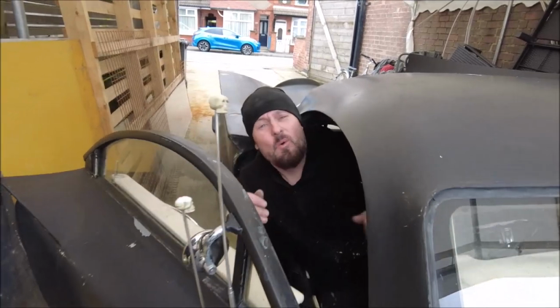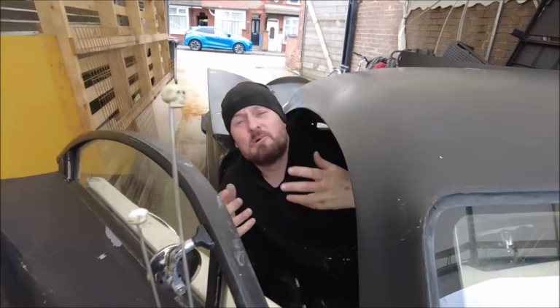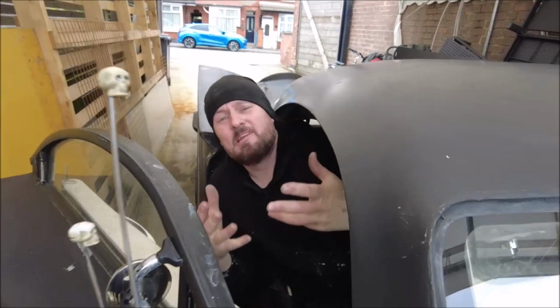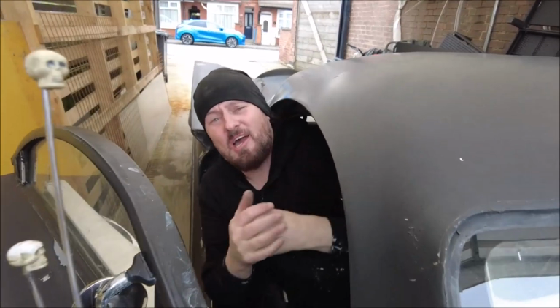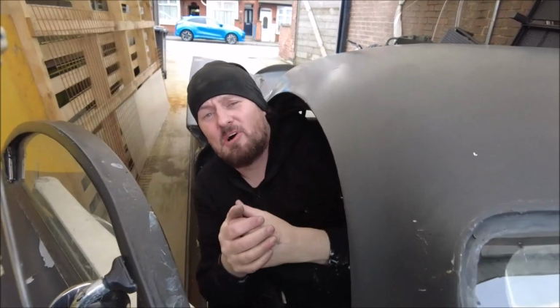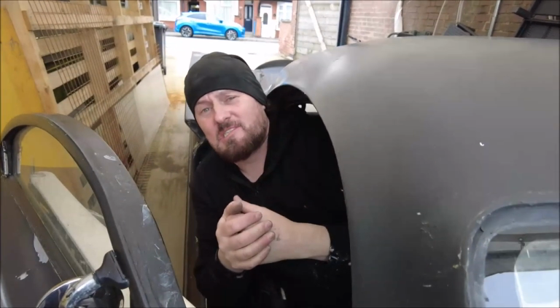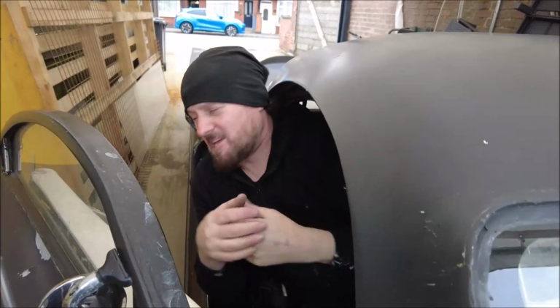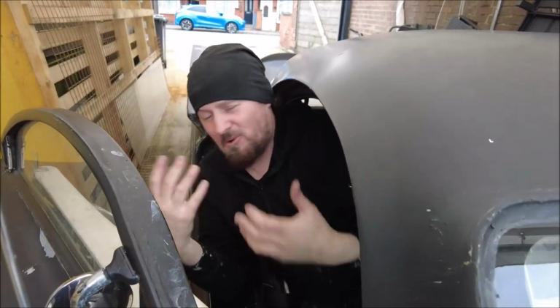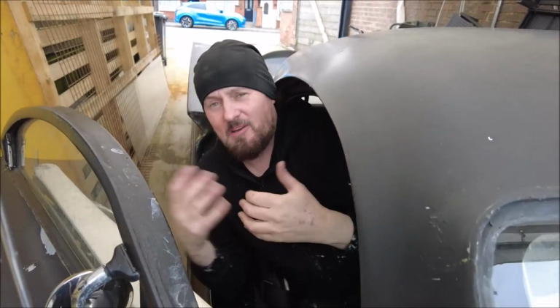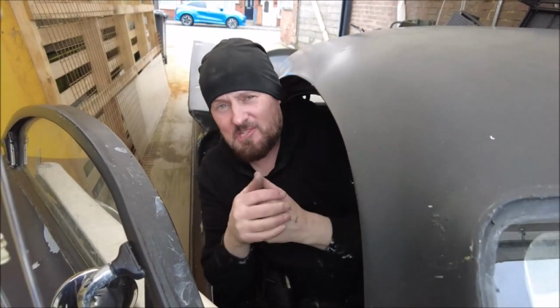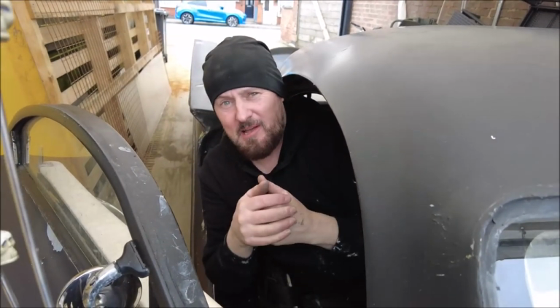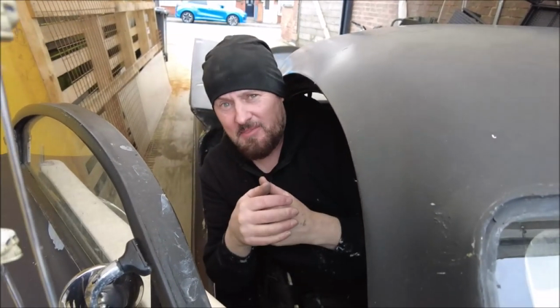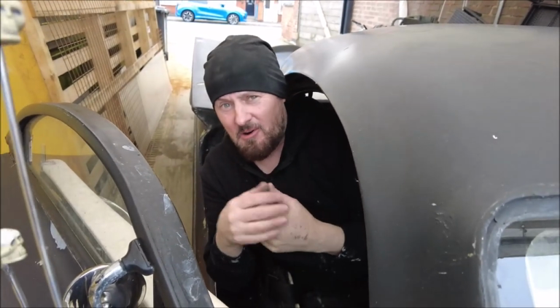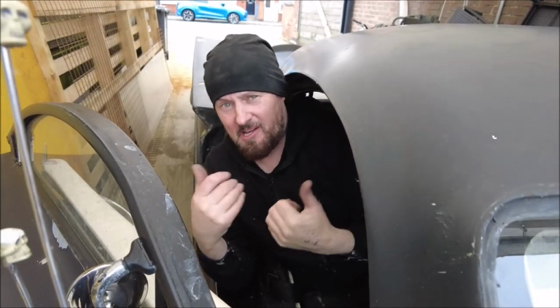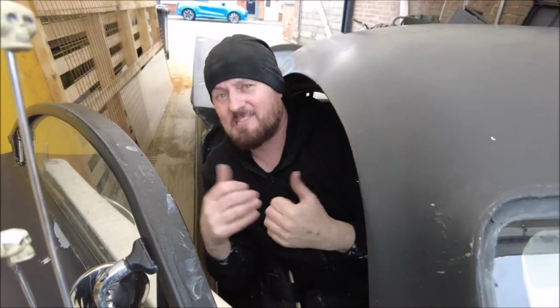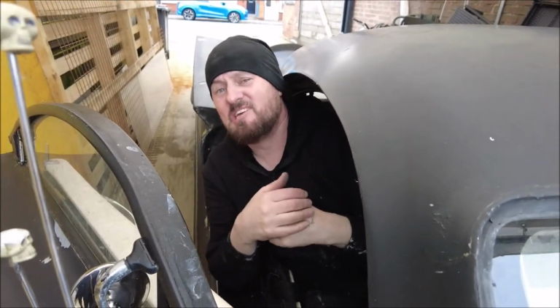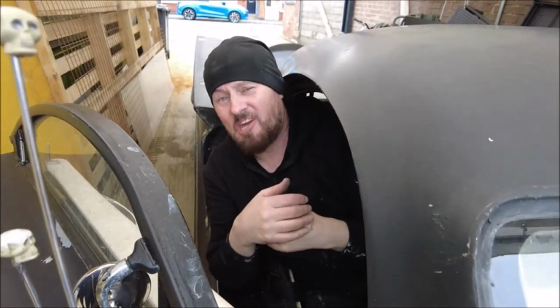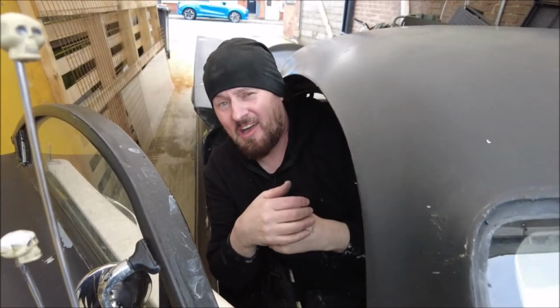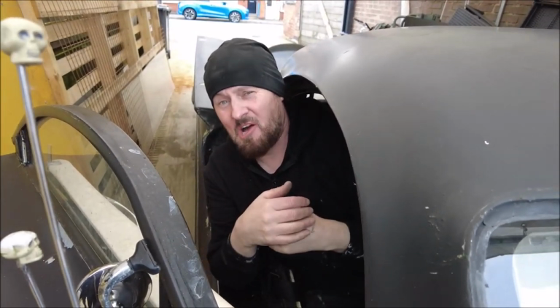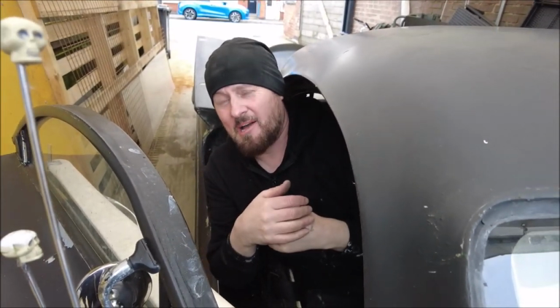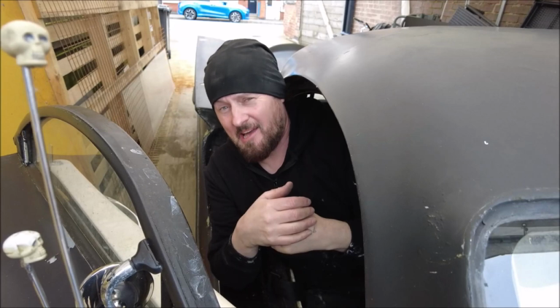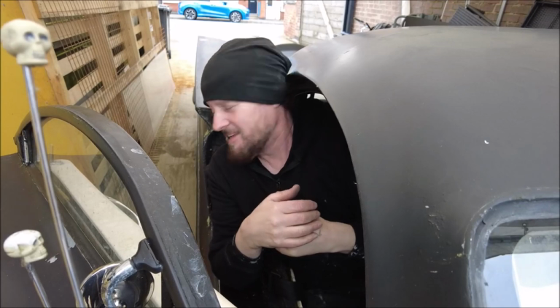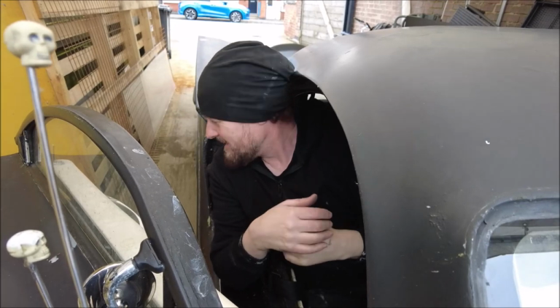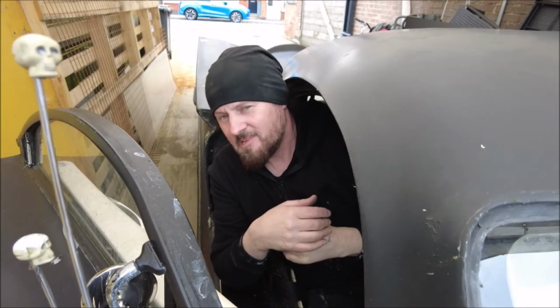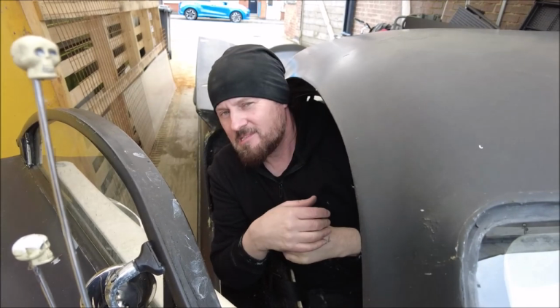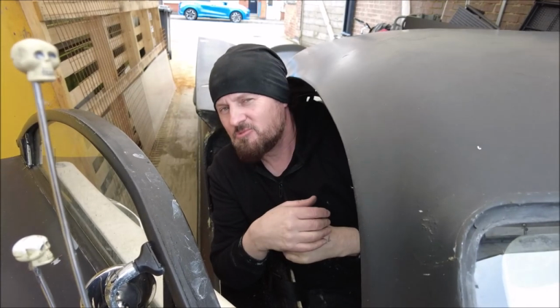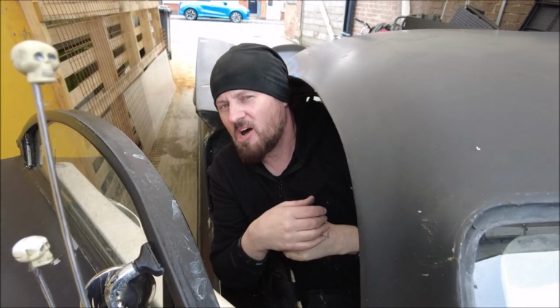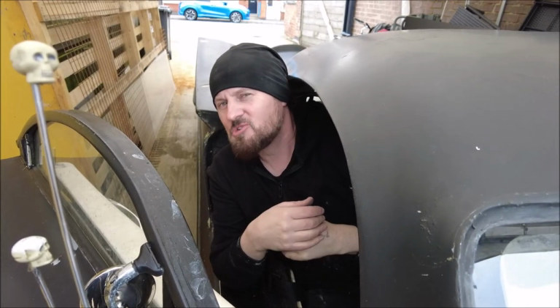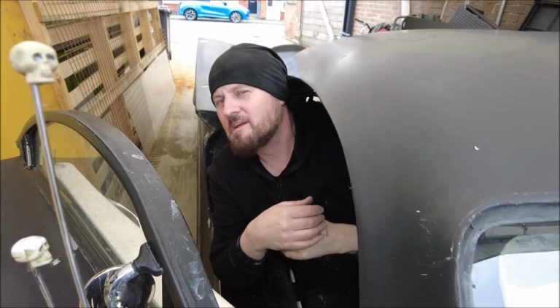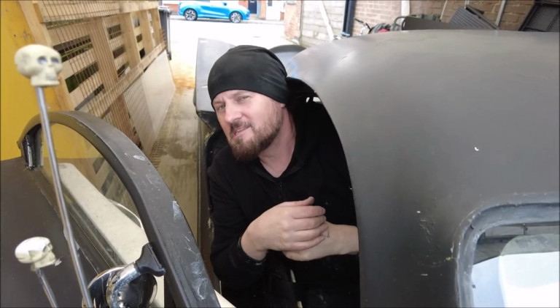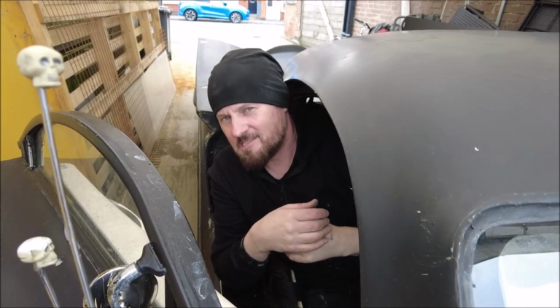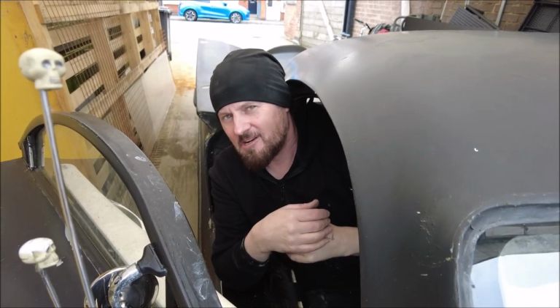It would have been a shame not to take it for a bit of a spin on the old CGI highway there. Still drives quite nice, this car.